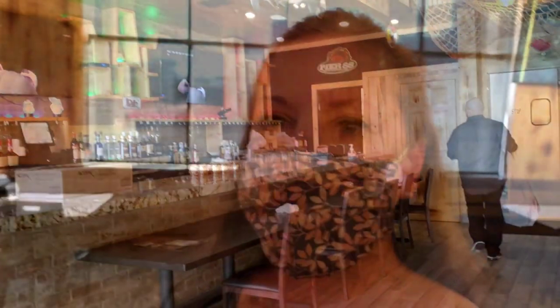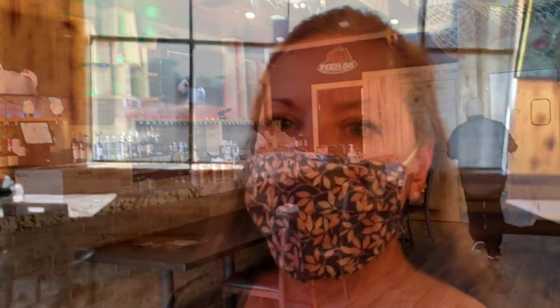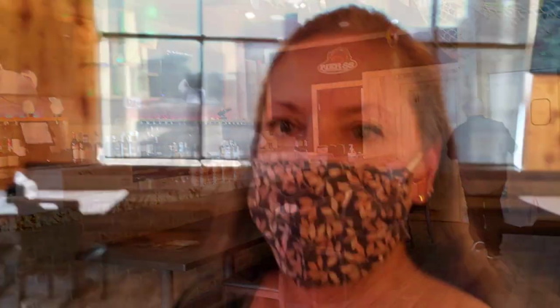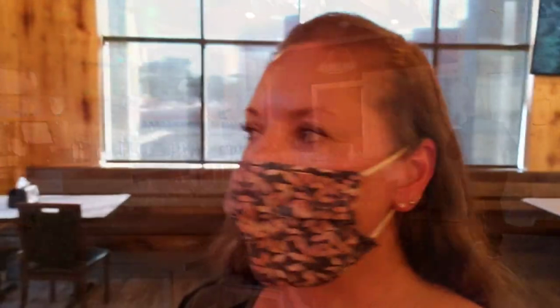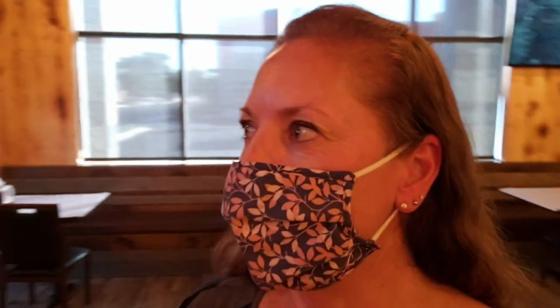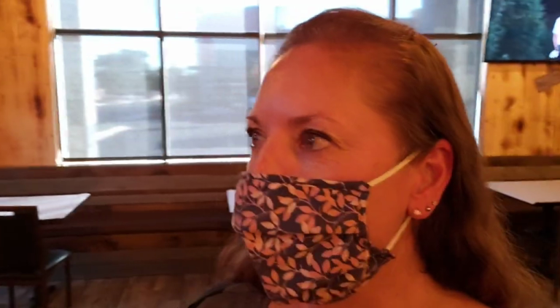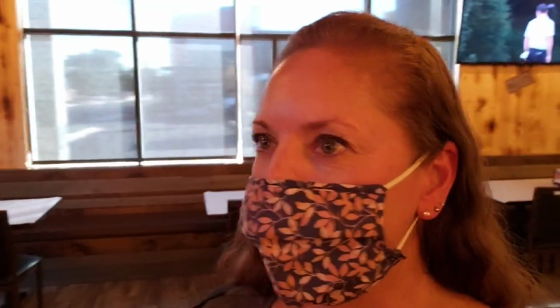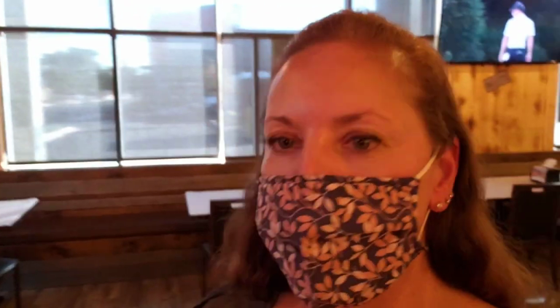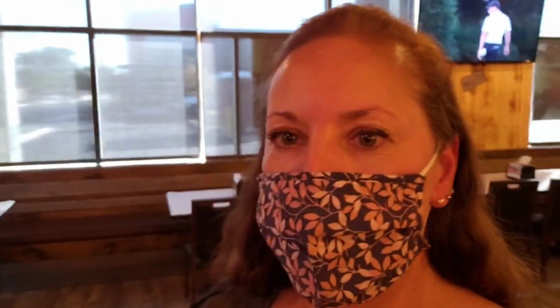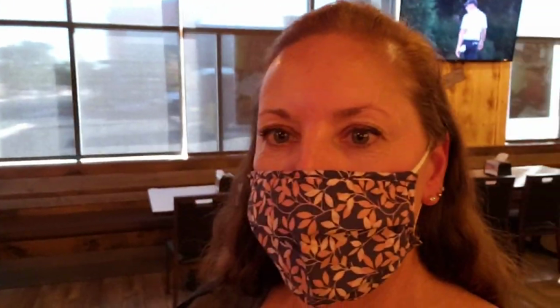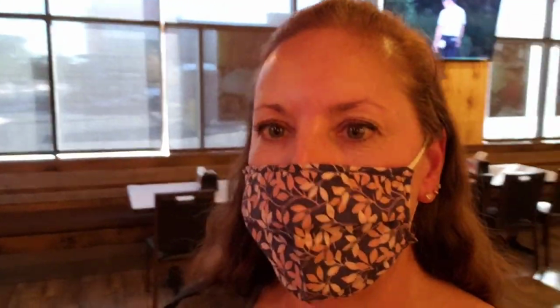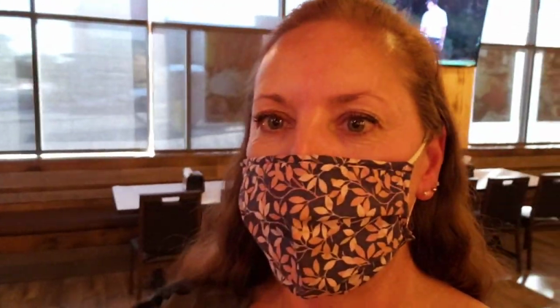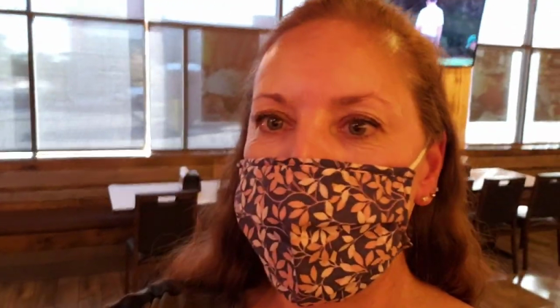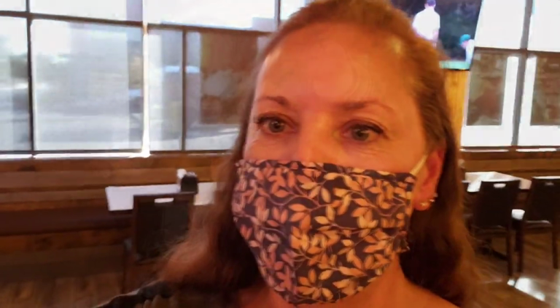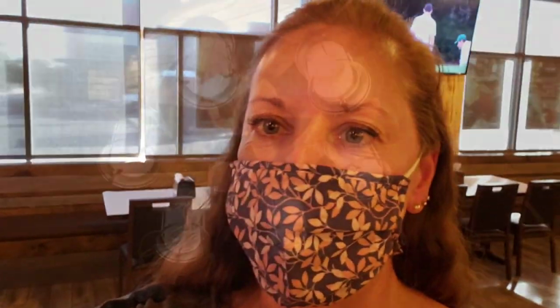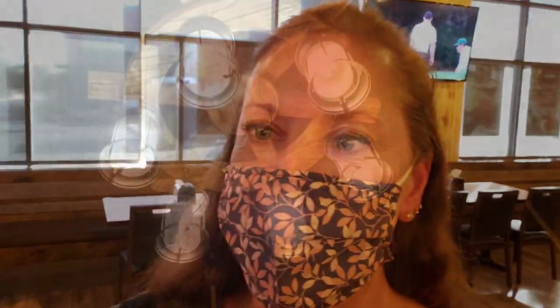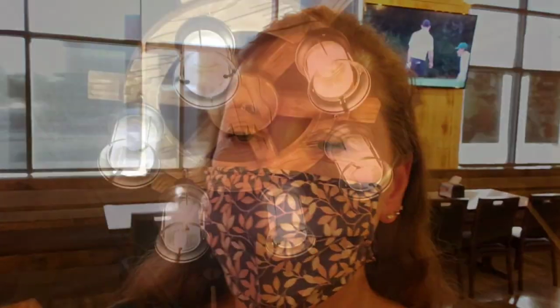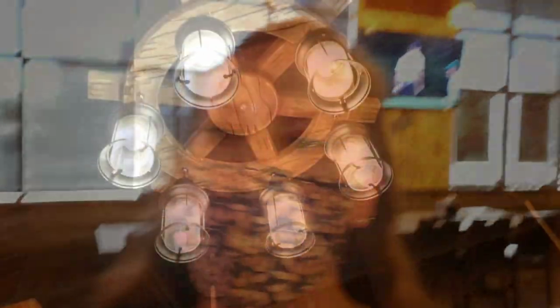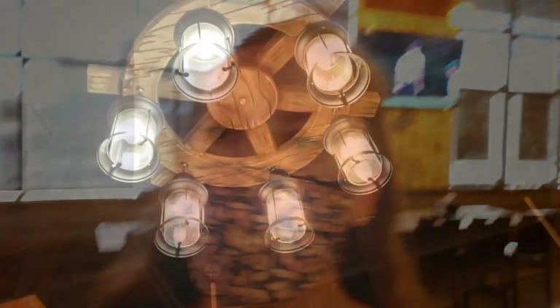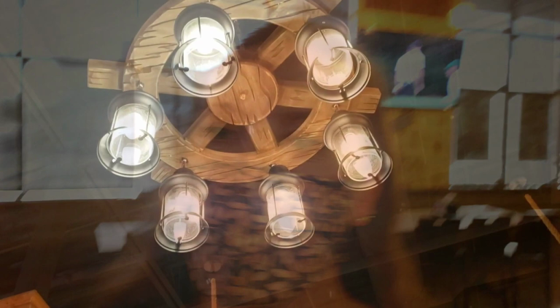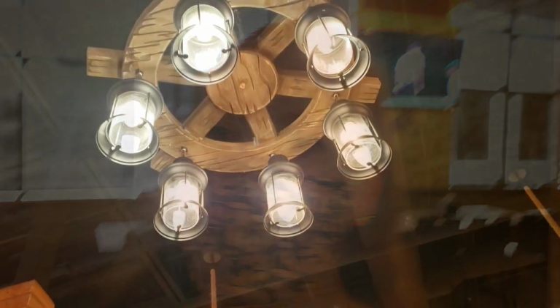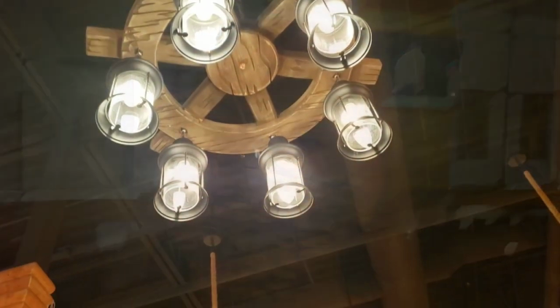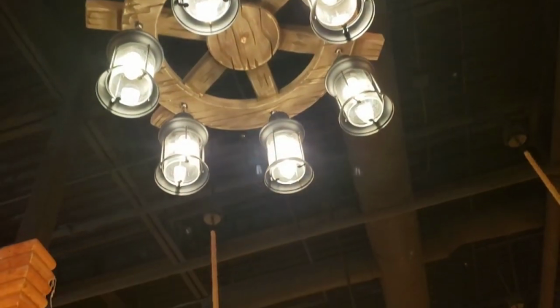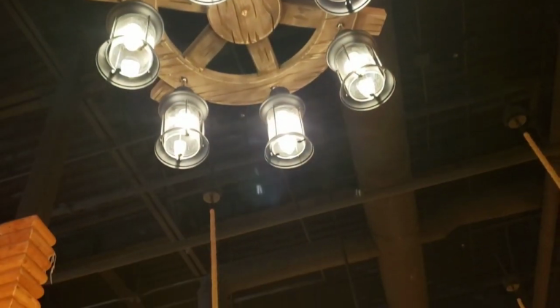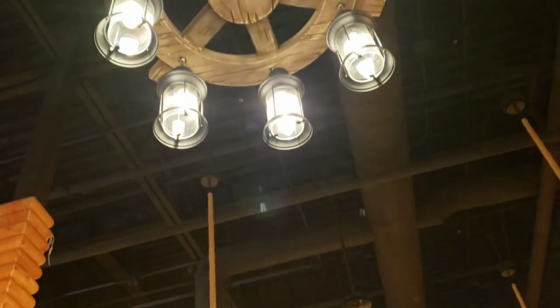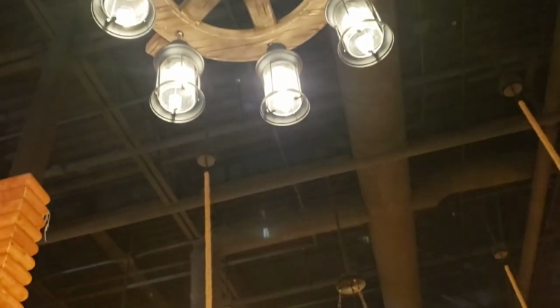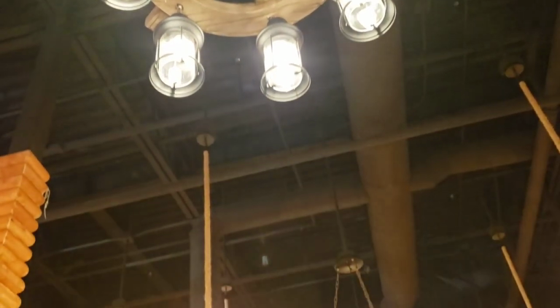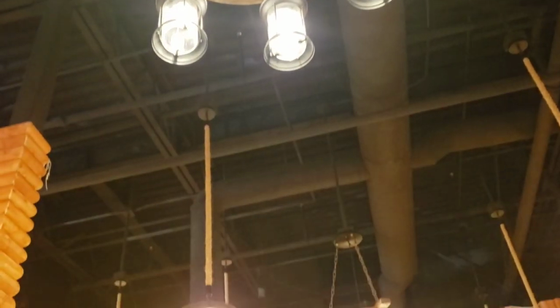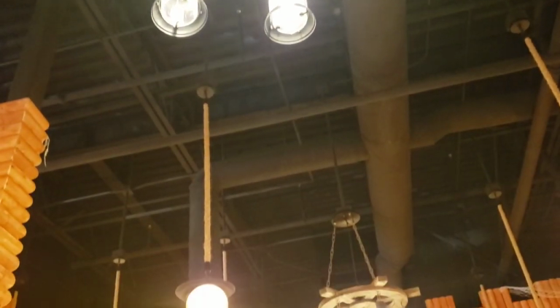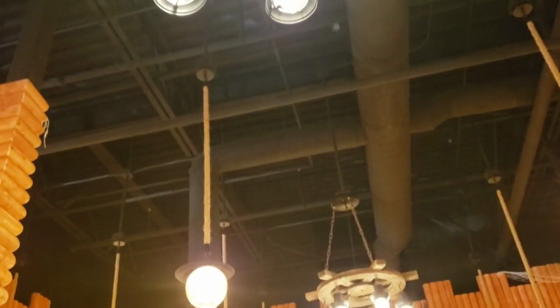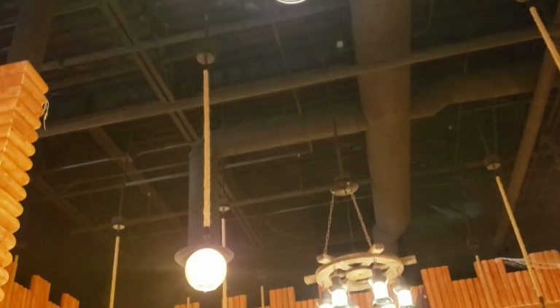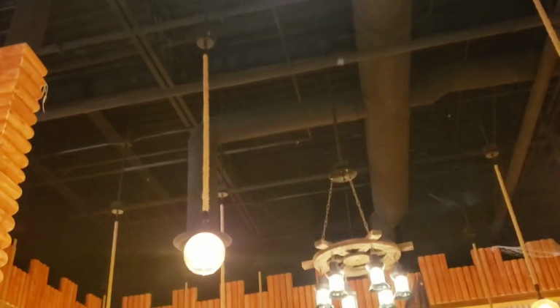Alright guys, it's time for some Pier 88 B-roll. We'll be right back.